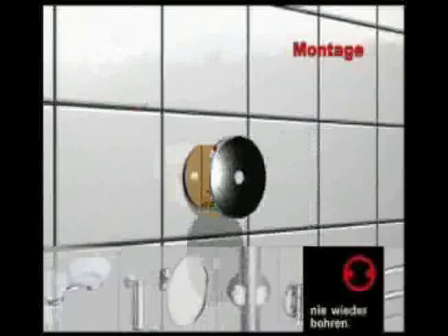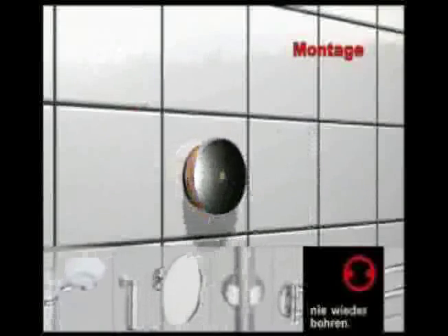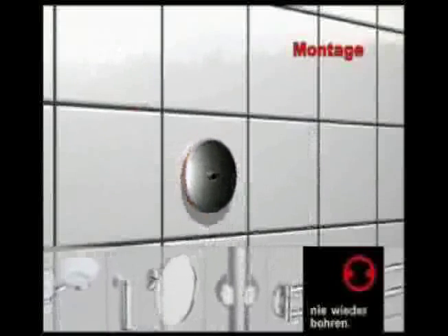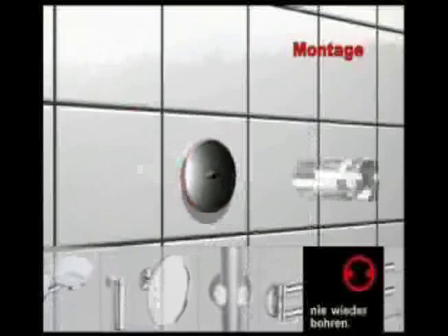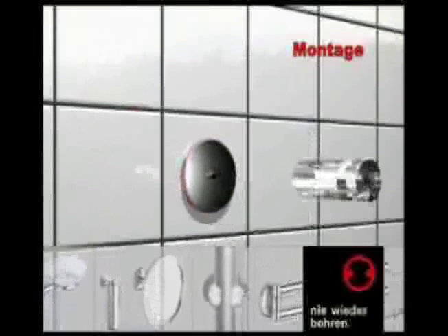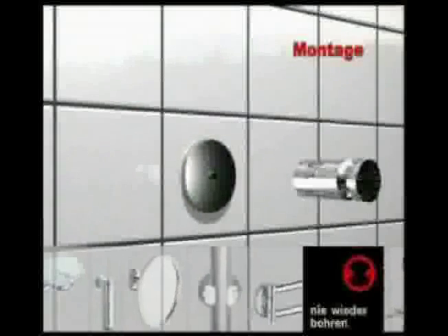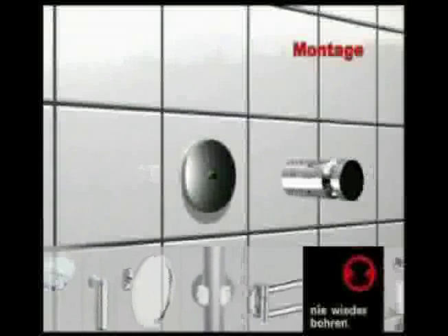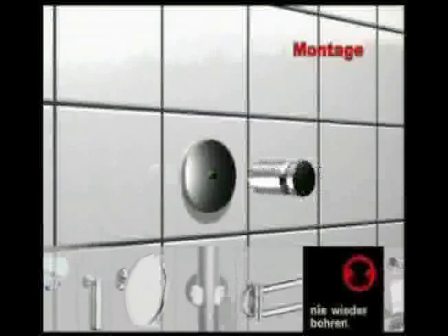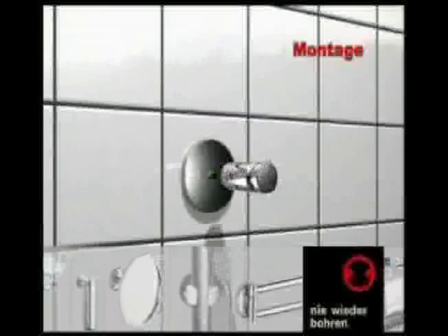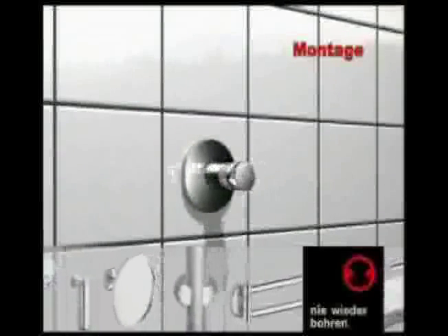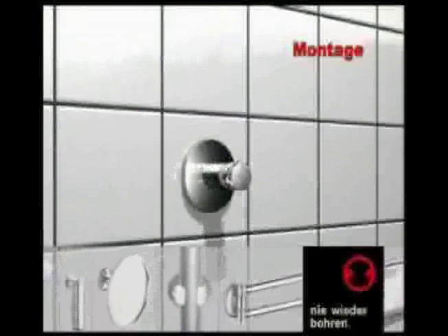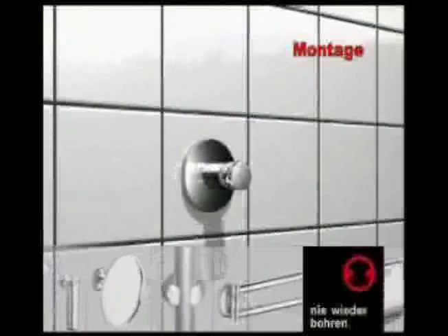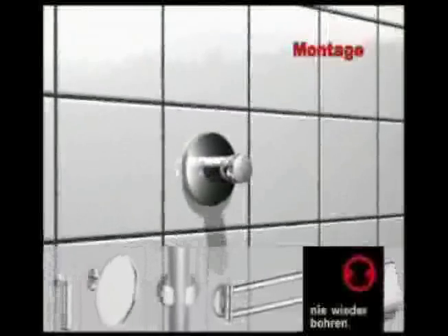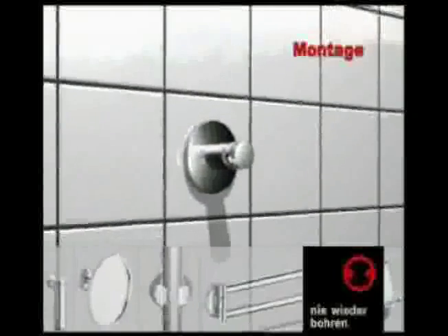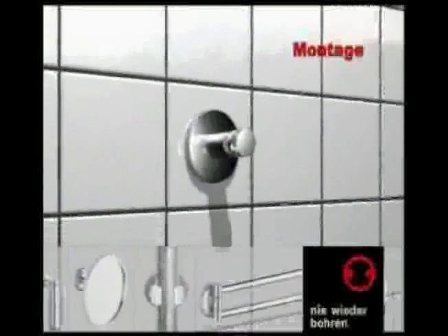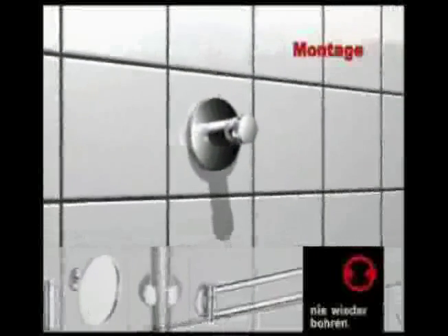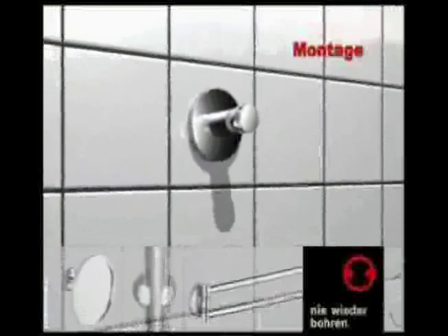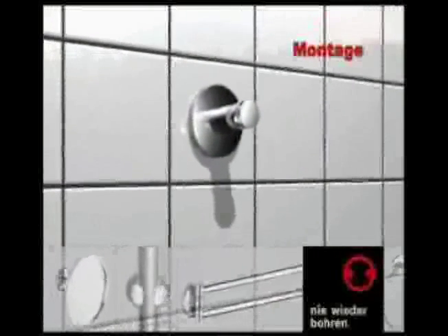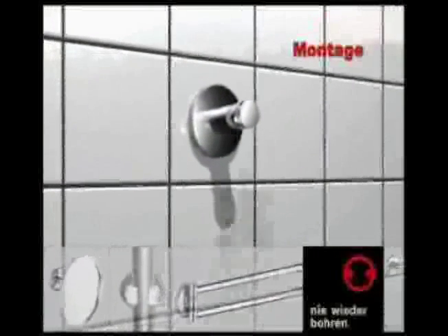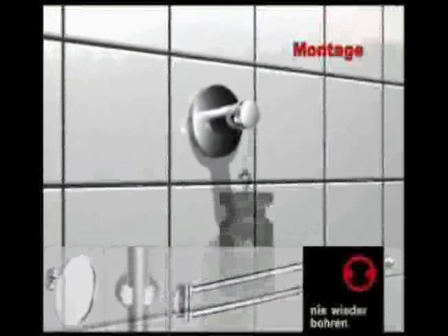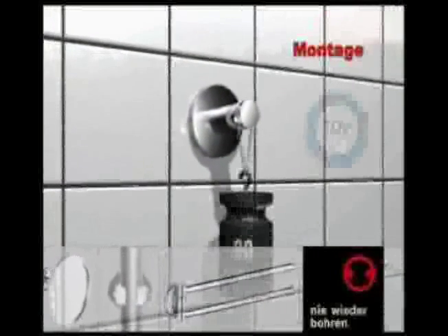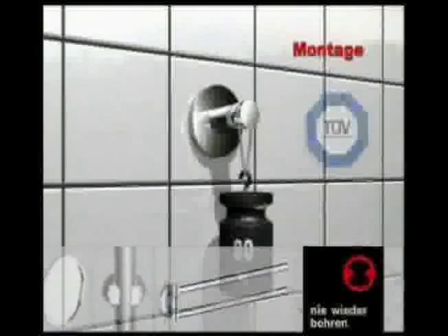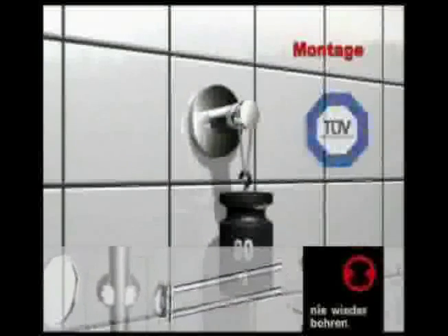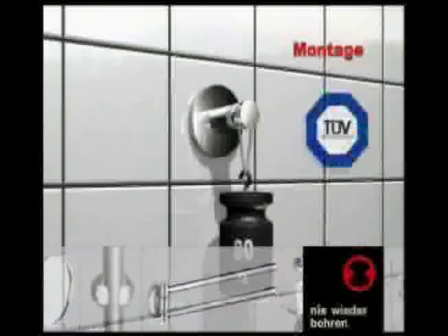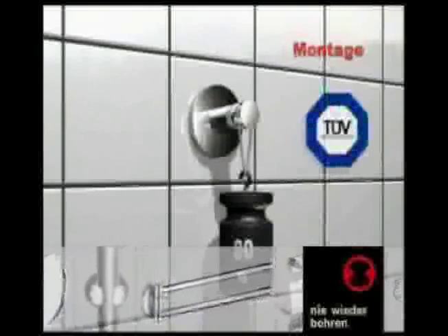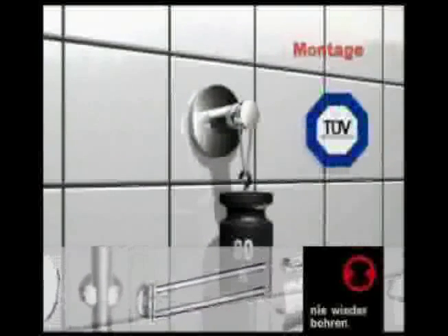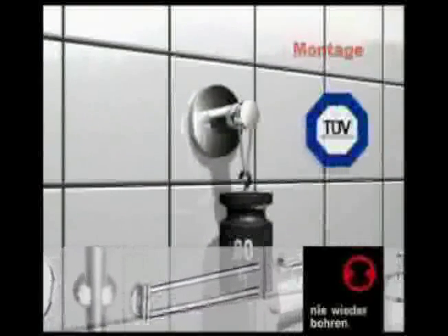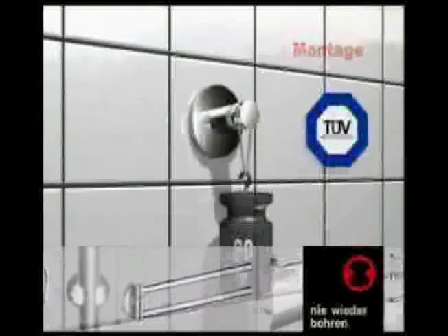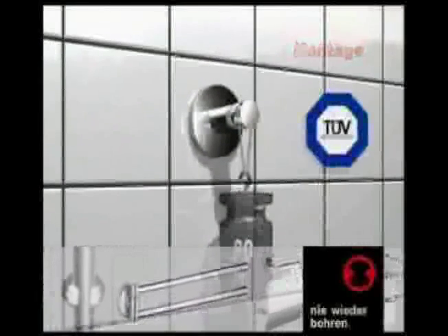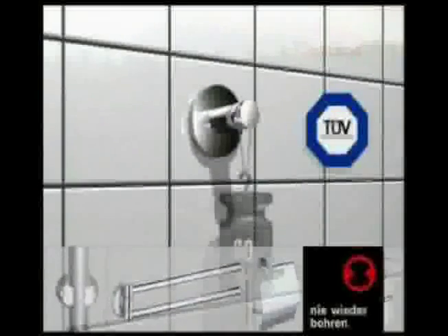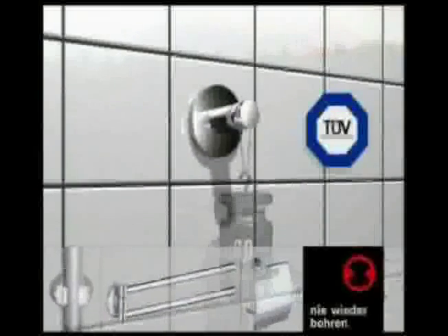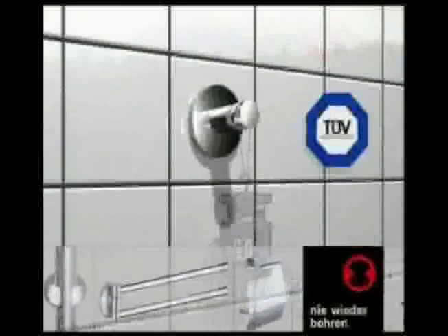Attach the accessory, which is now ready for use. The bond is very strong and has been tested by the German Standards Agency.